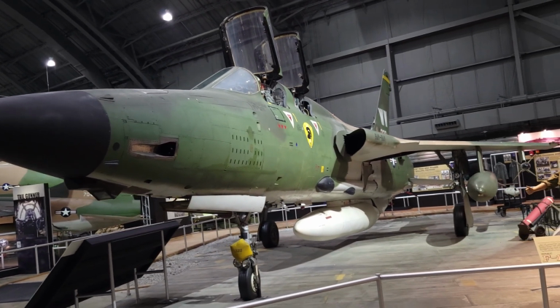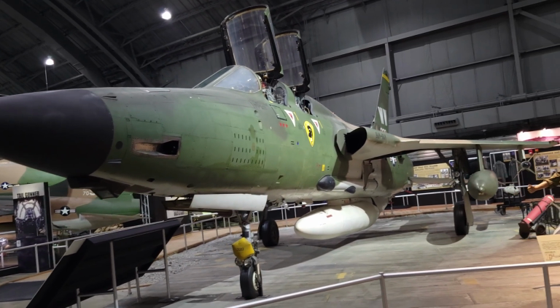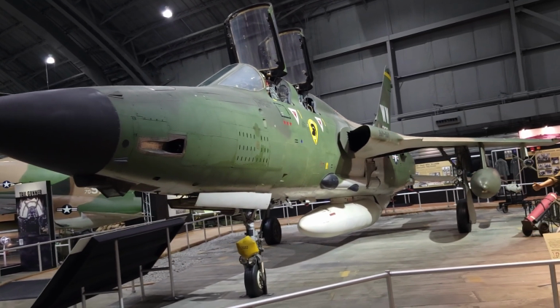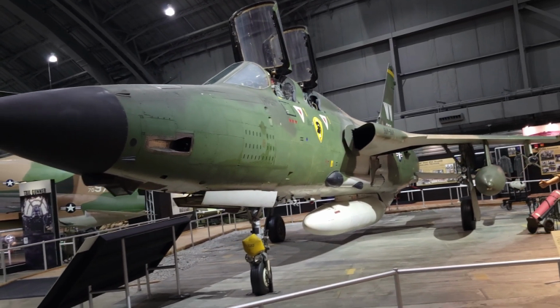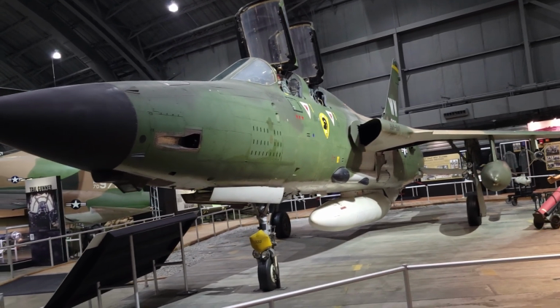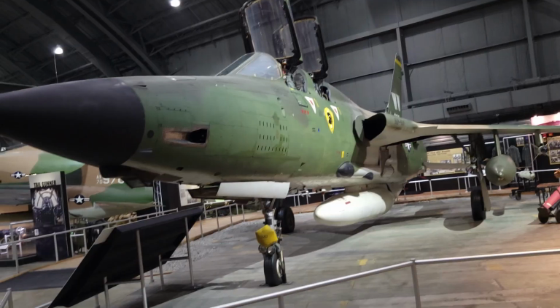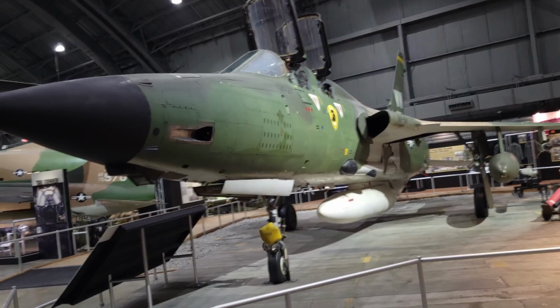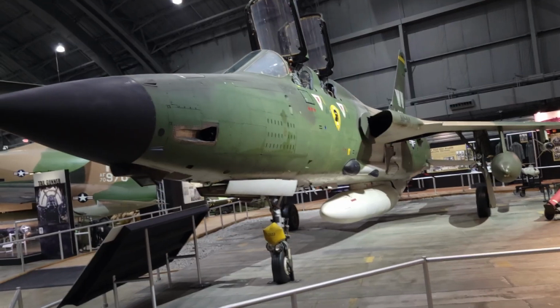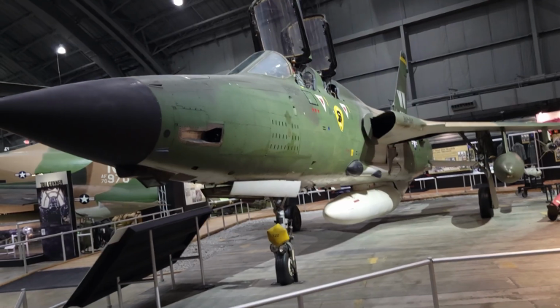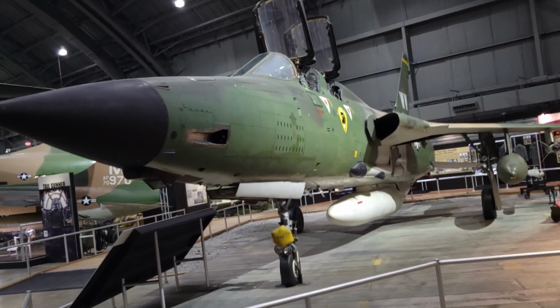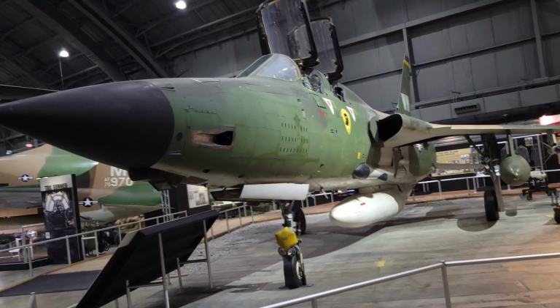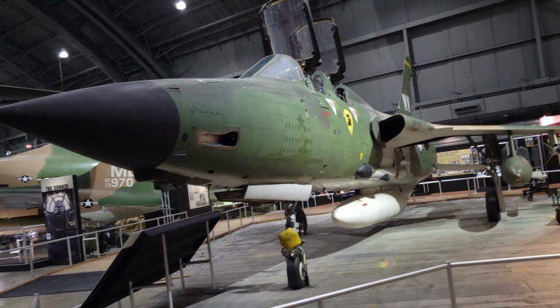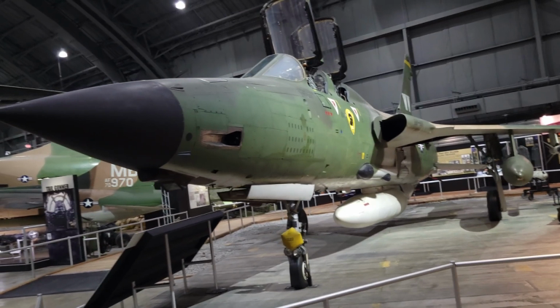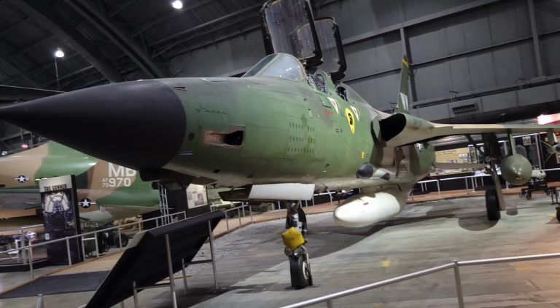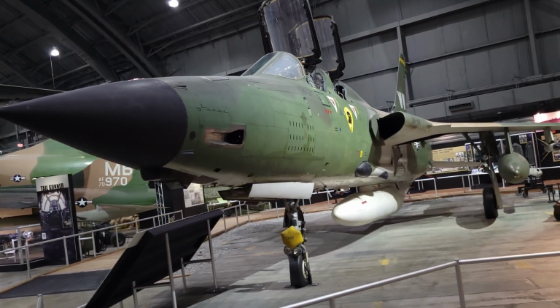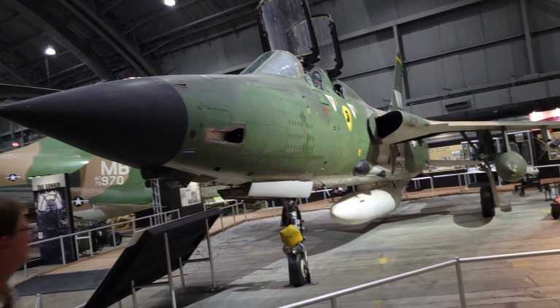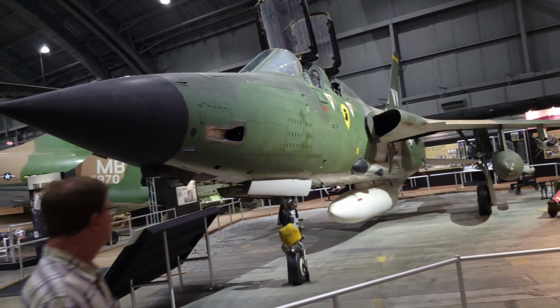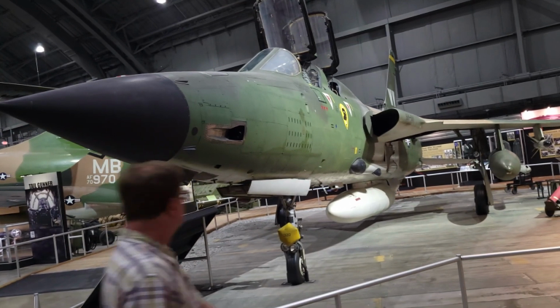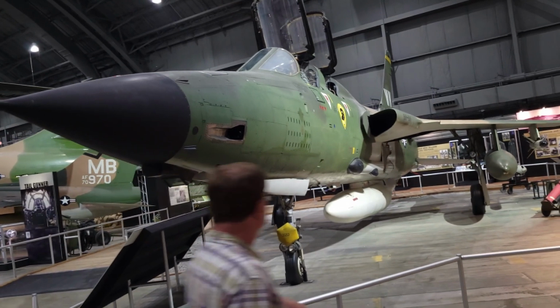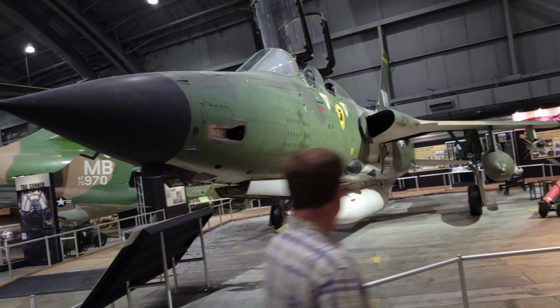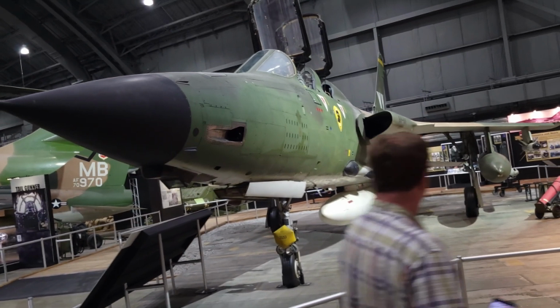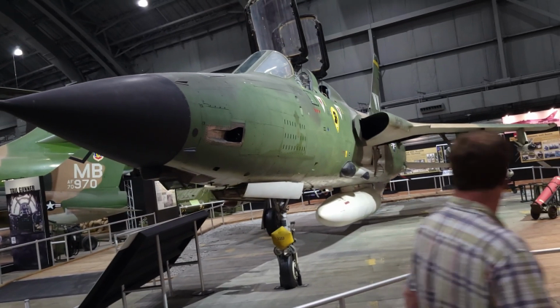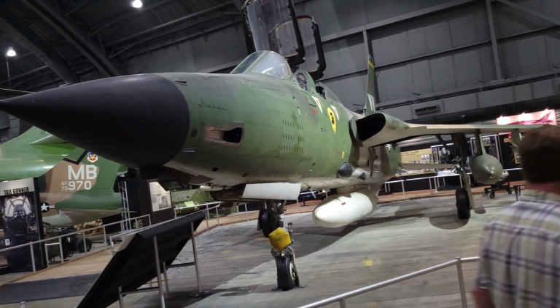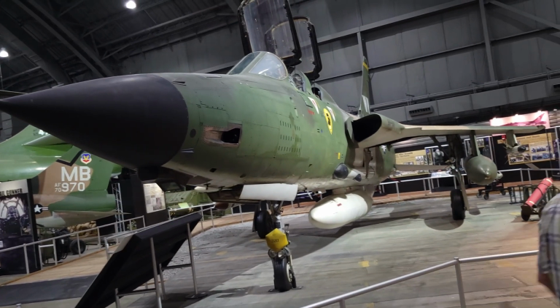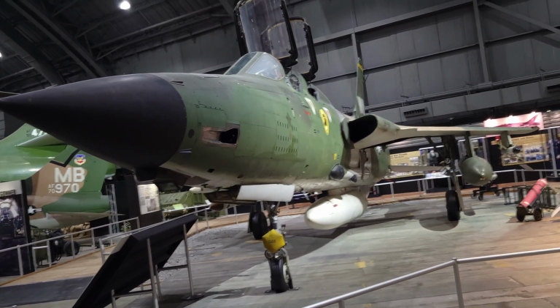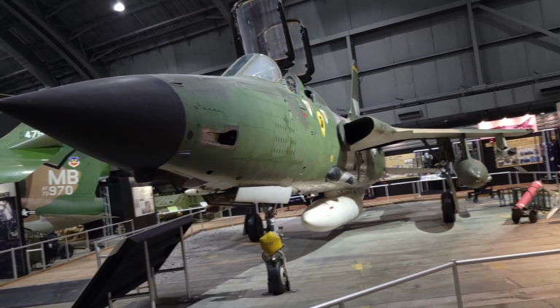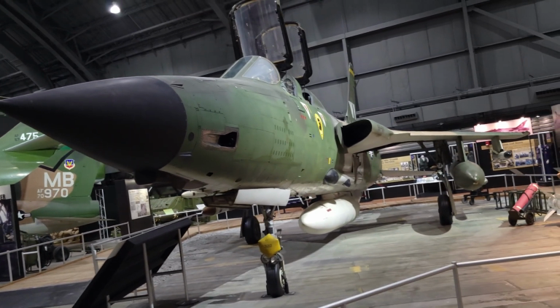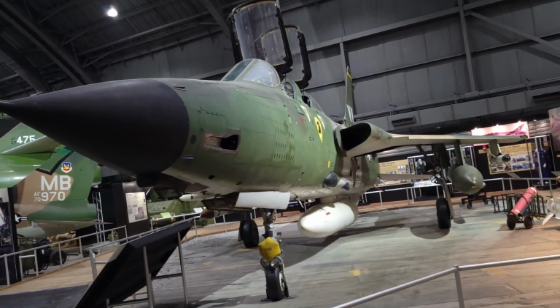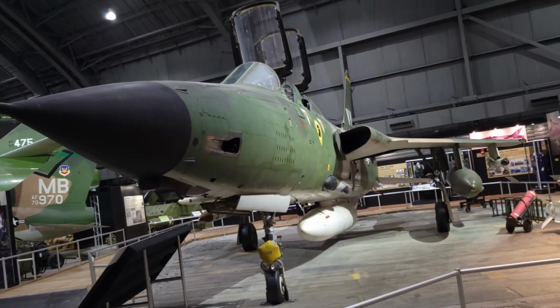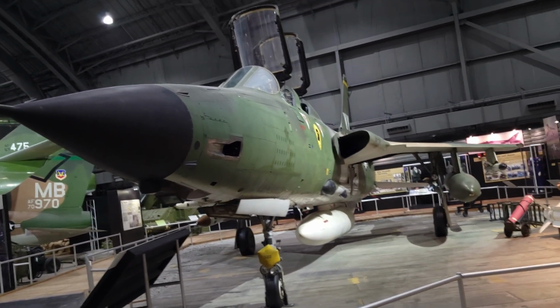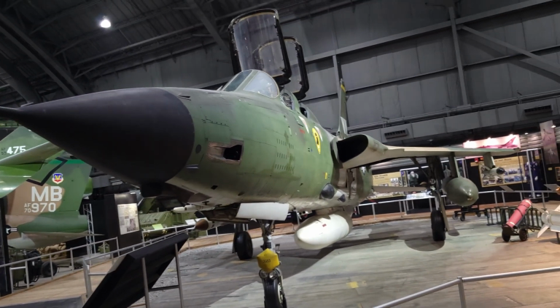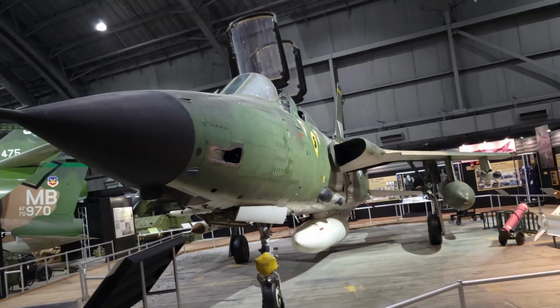The Wild Weasels were the last of the F-105s that were withdrawn from service, and that wasn't until 1984.